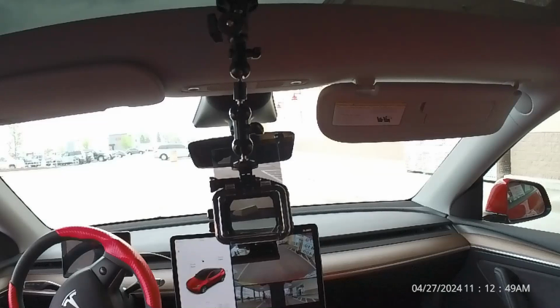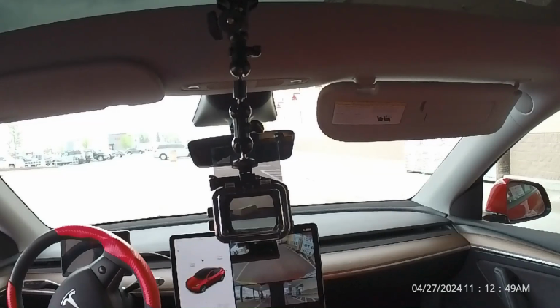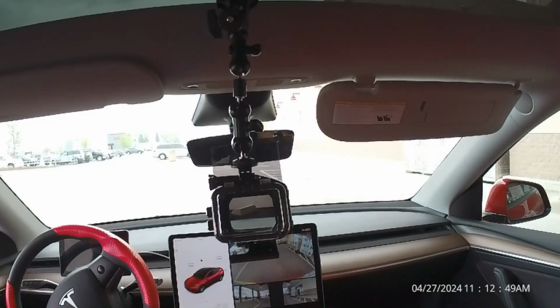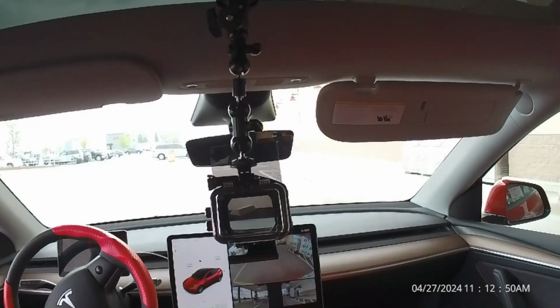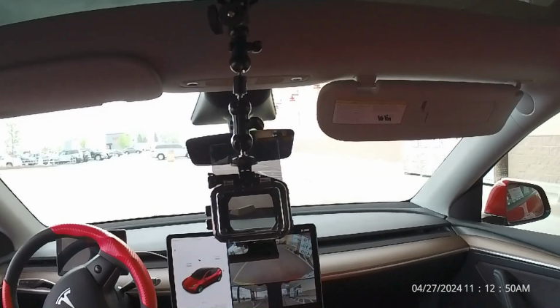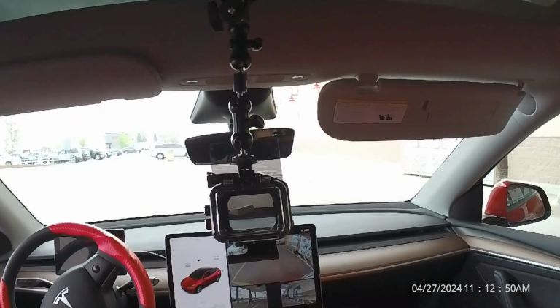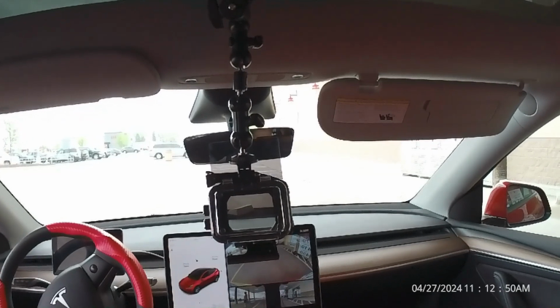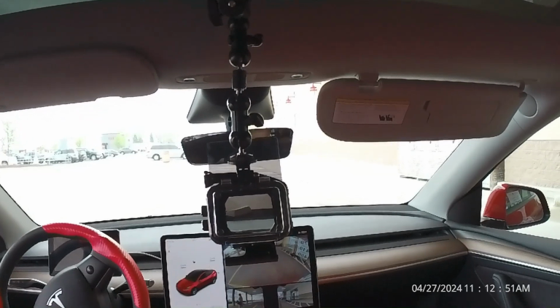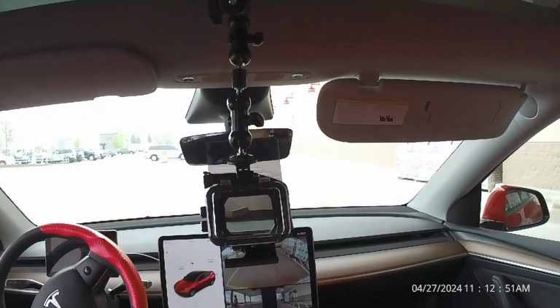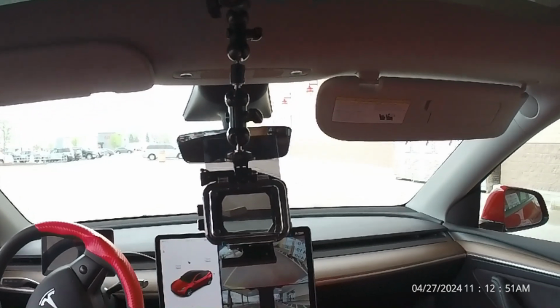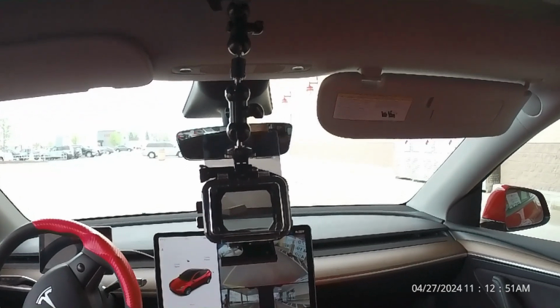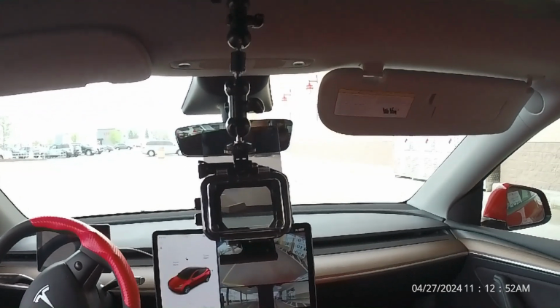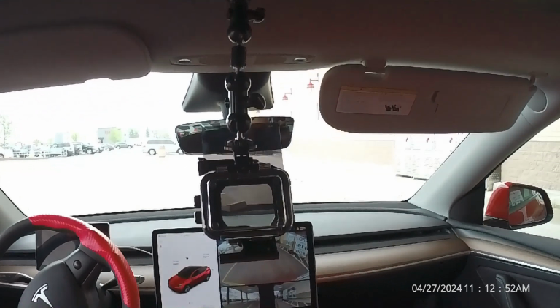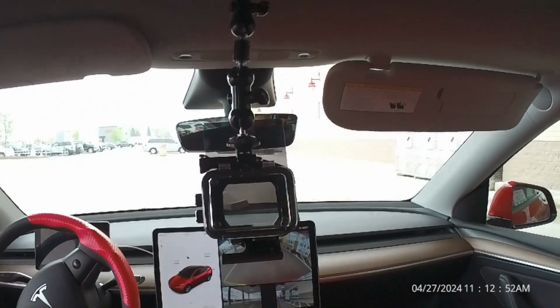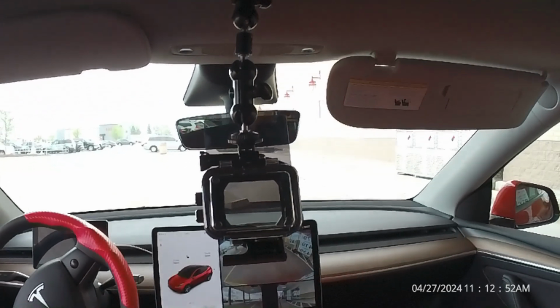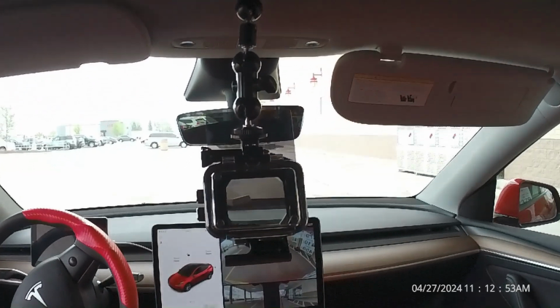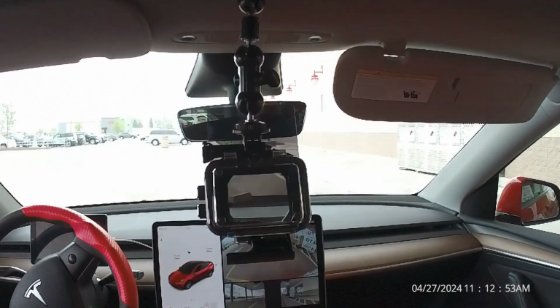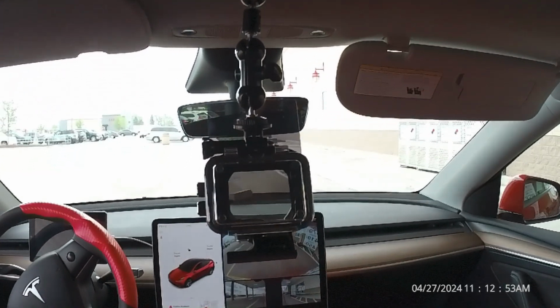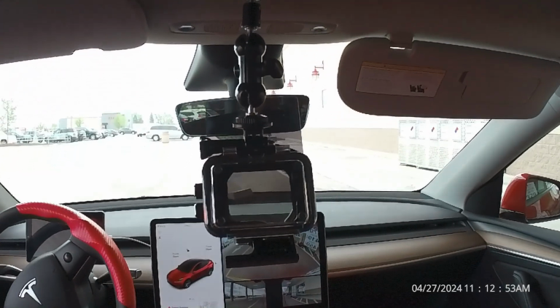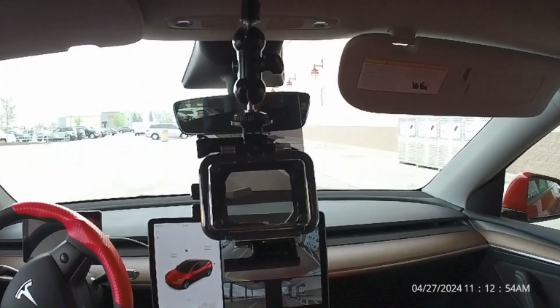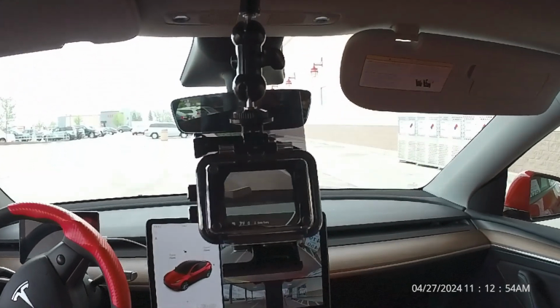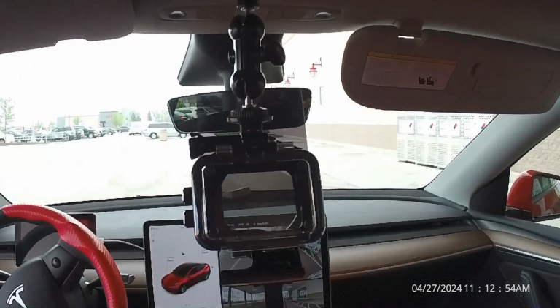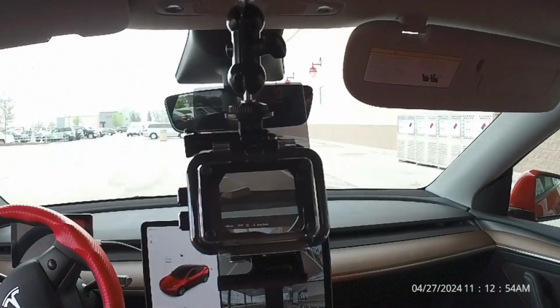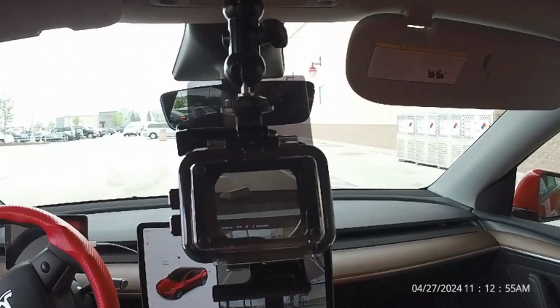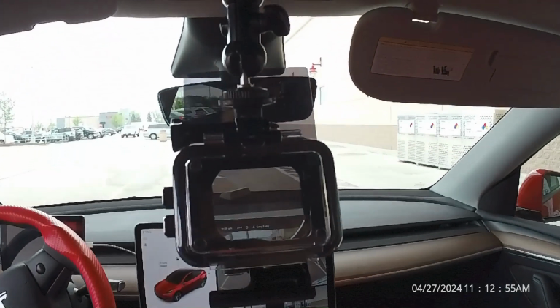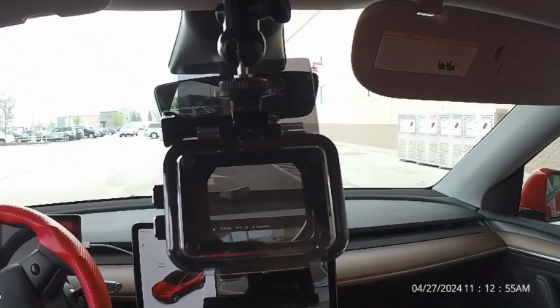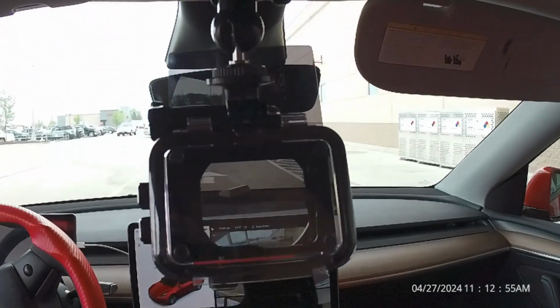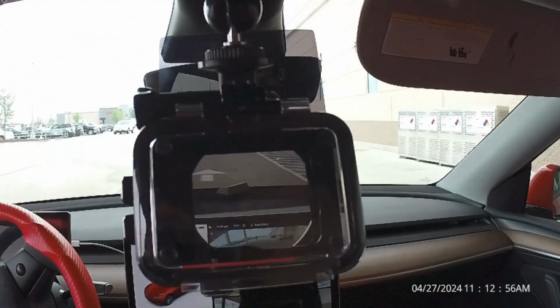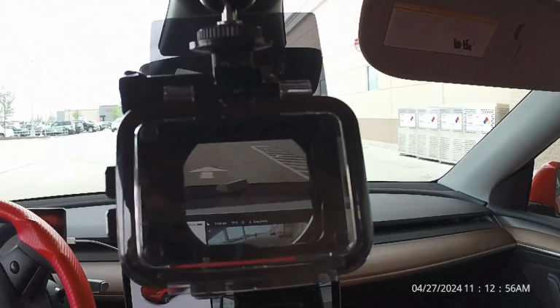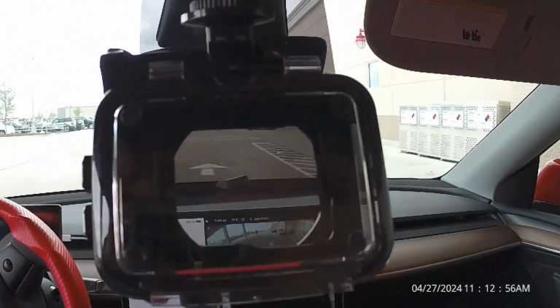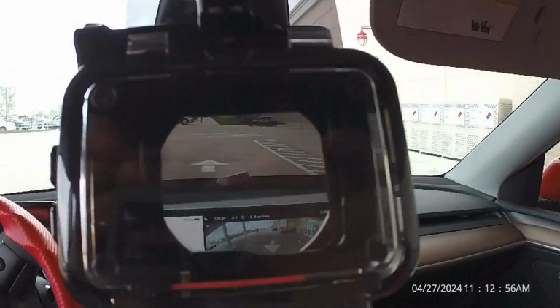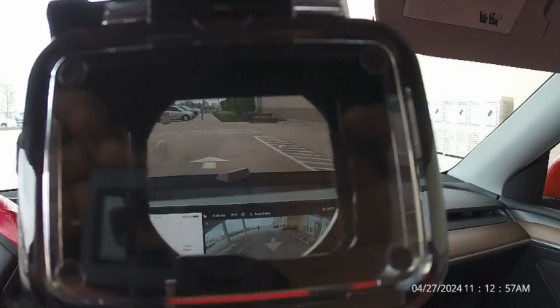Self-driving. If you haven't experienced this, I strongly urge you to try it out. It's profound.